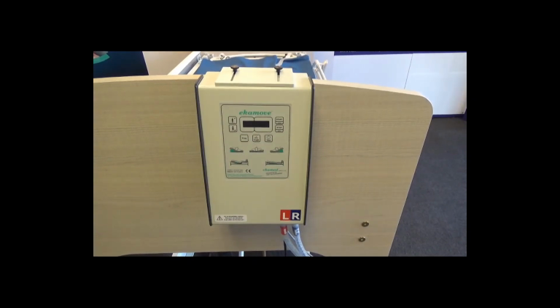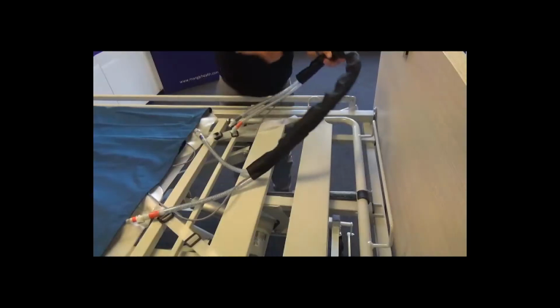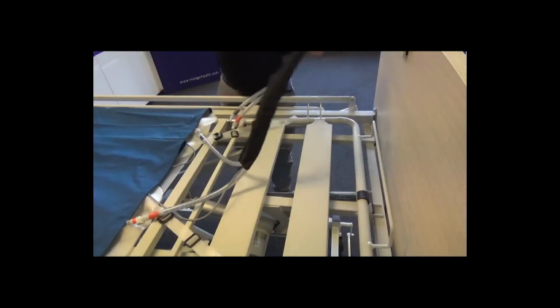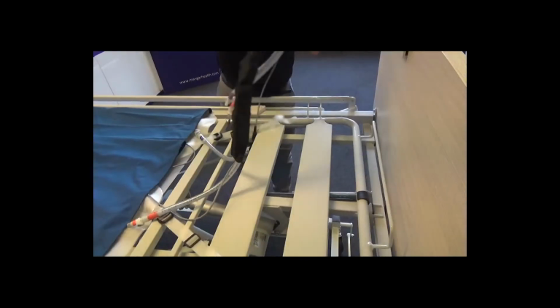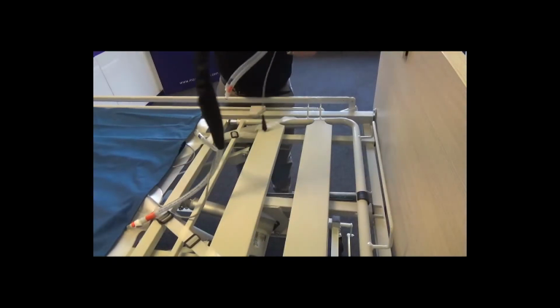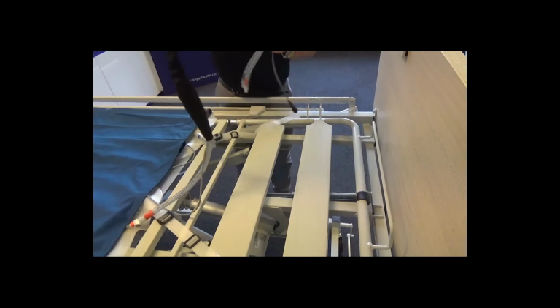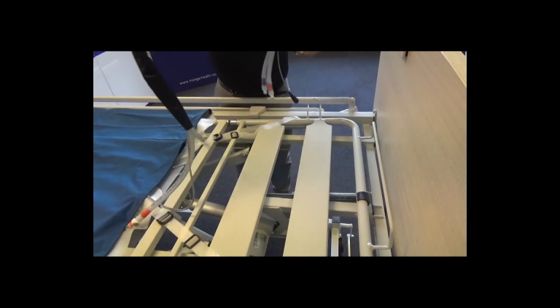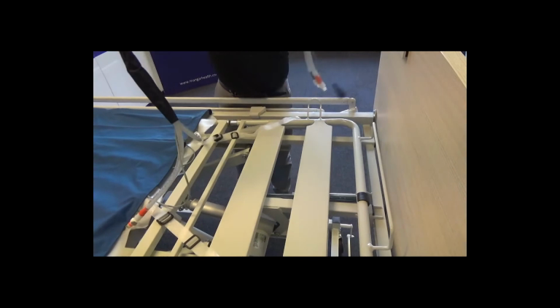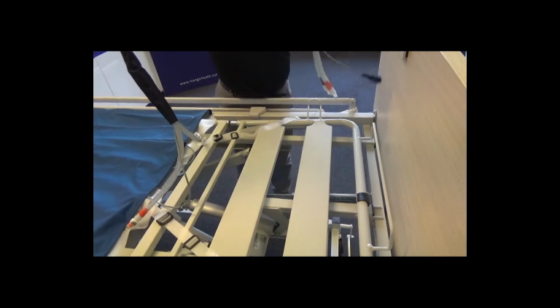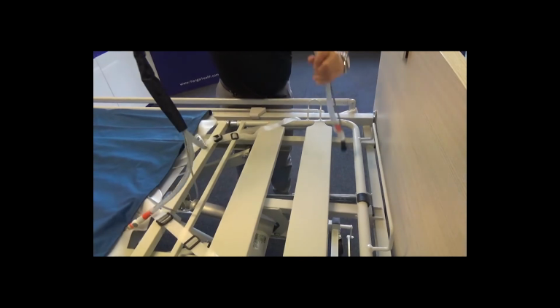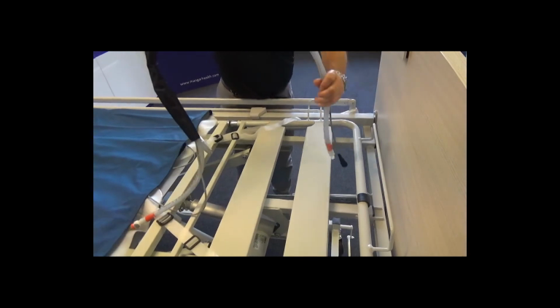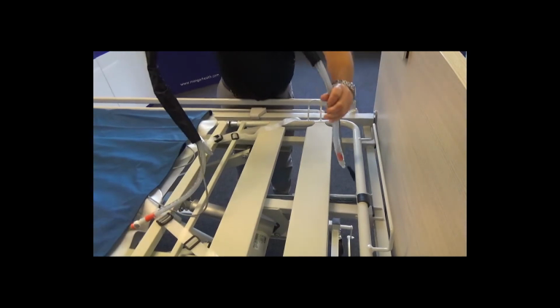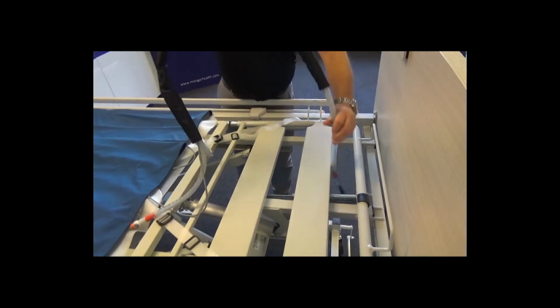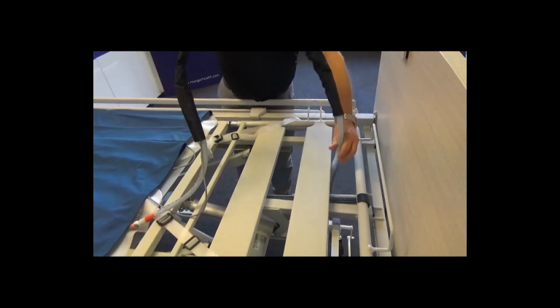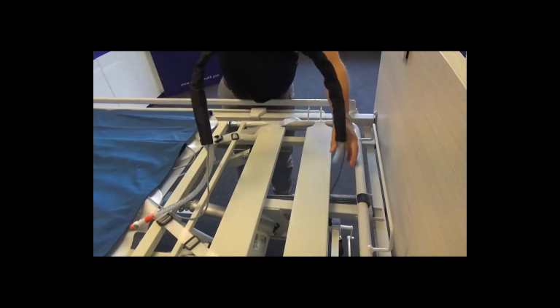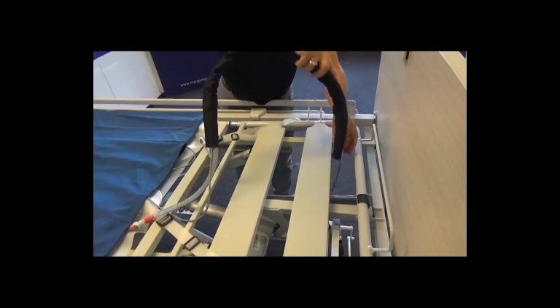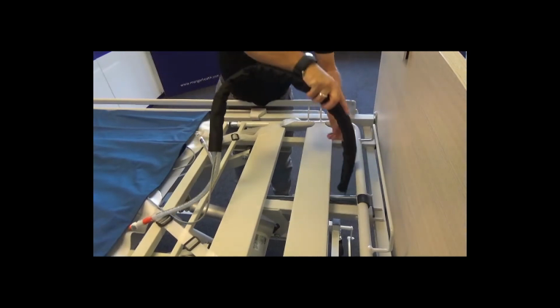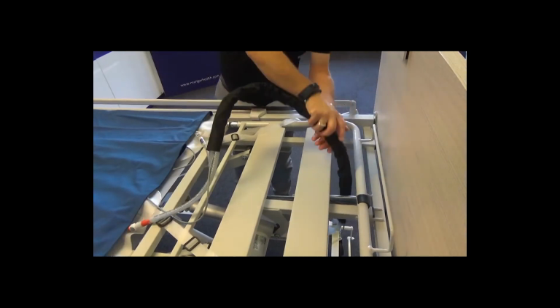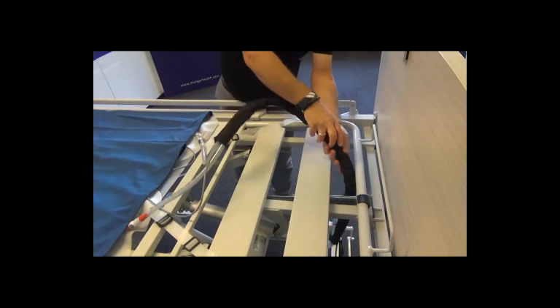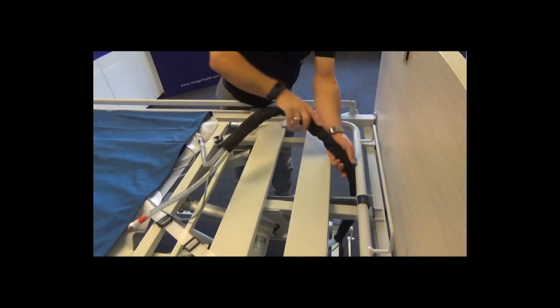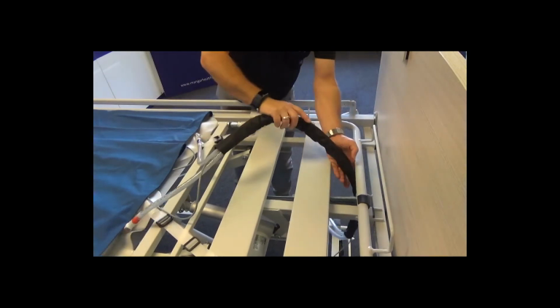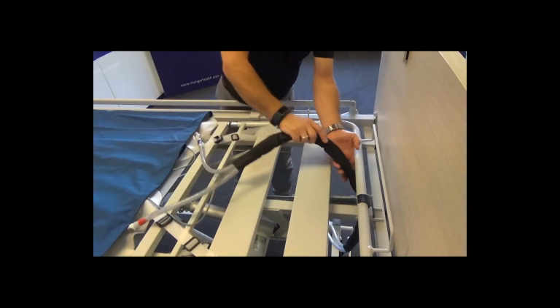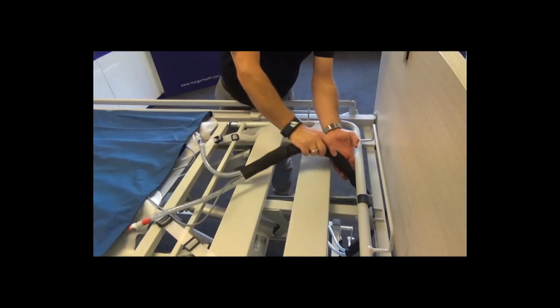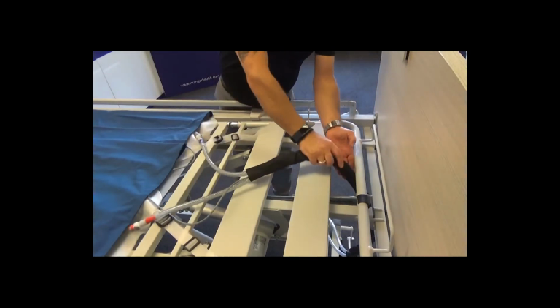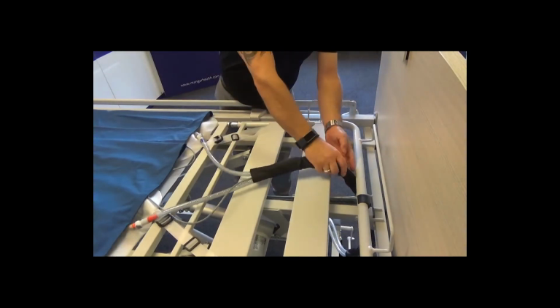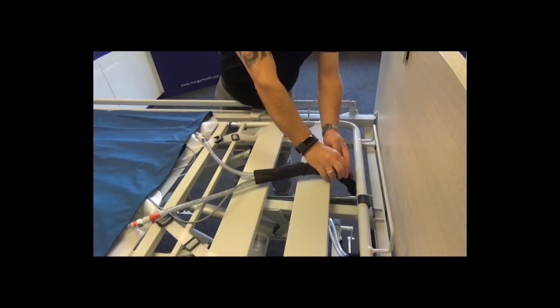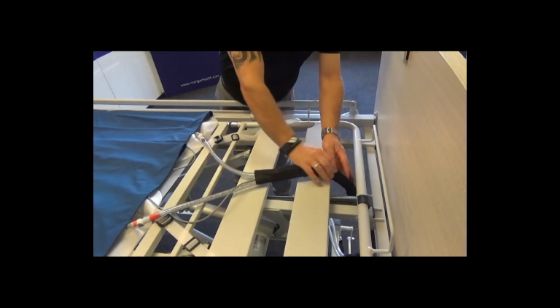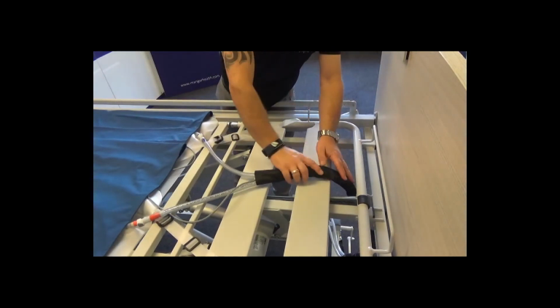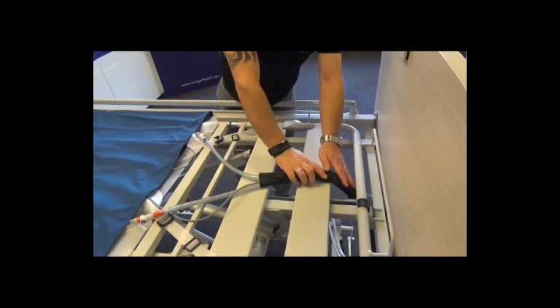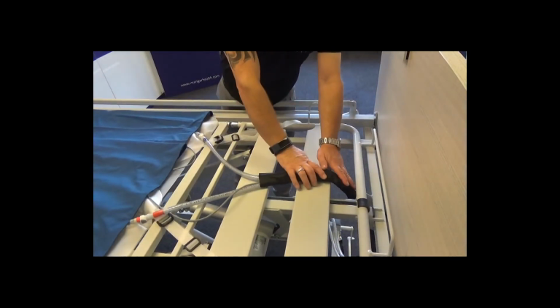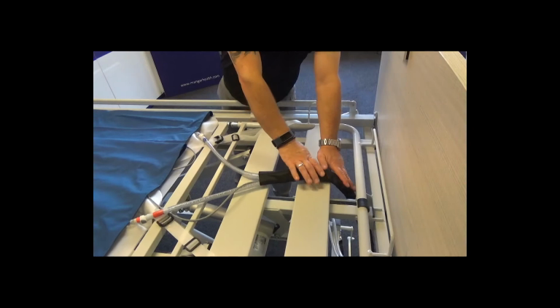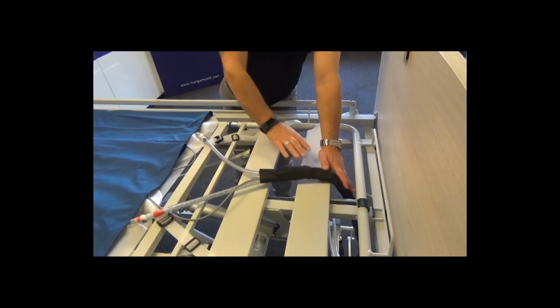Feed the air tubes and sensor lead through the base of the bed, keeping the cables clear of any moving parts.